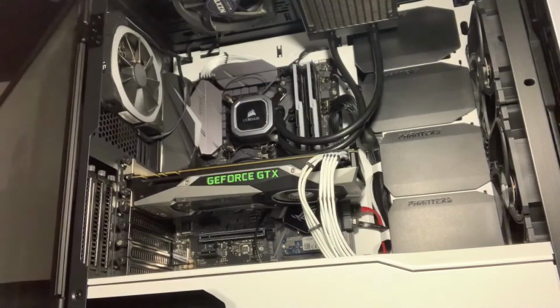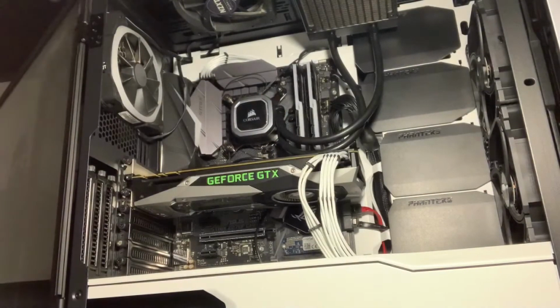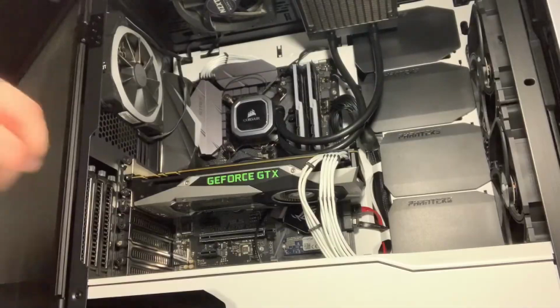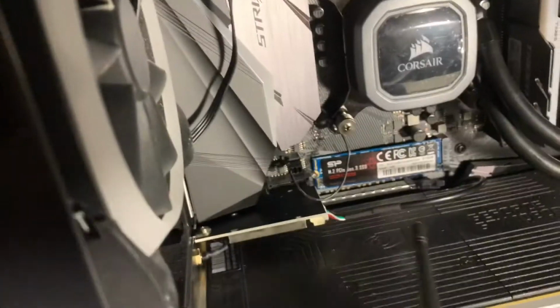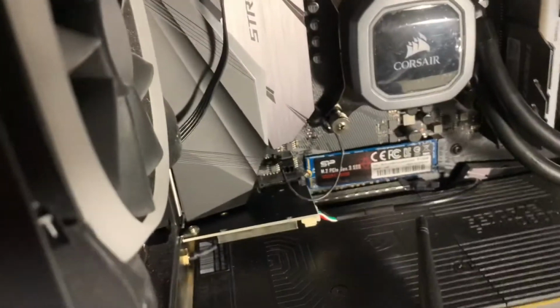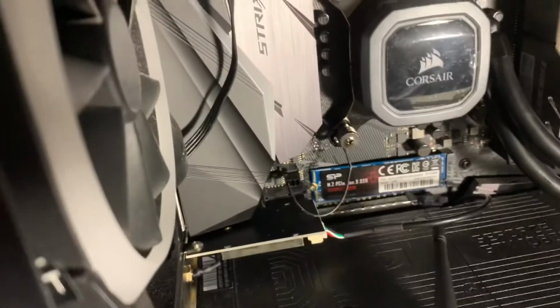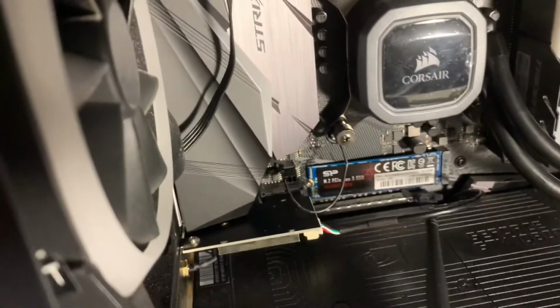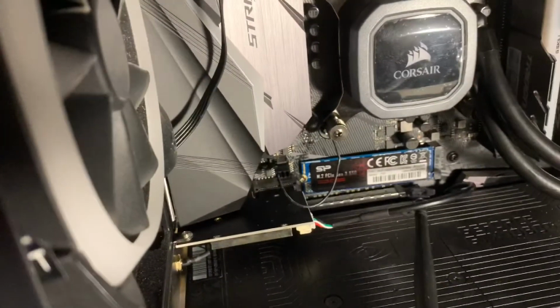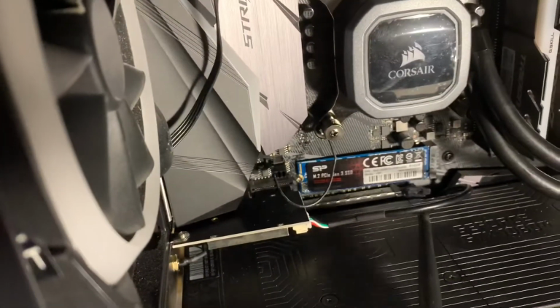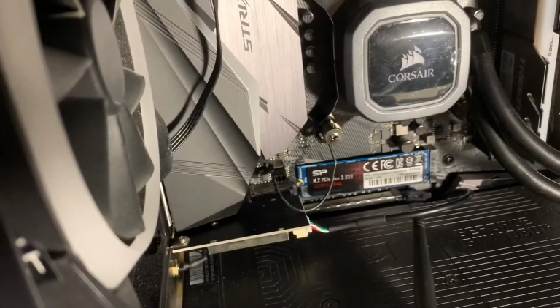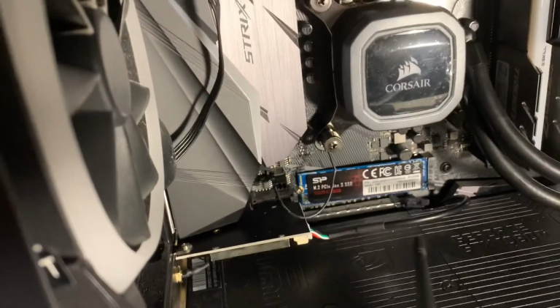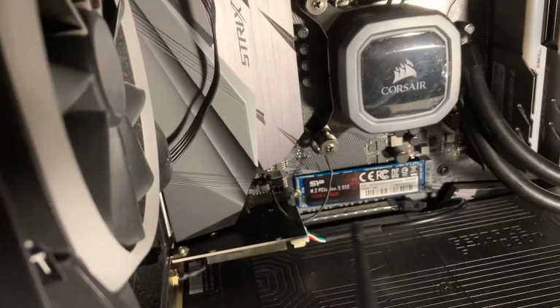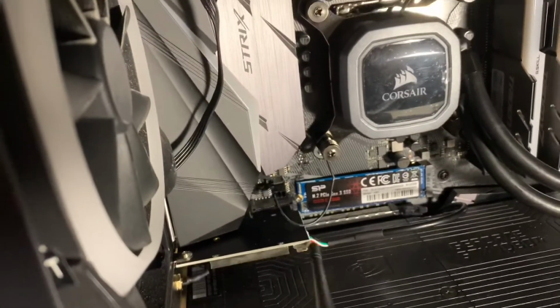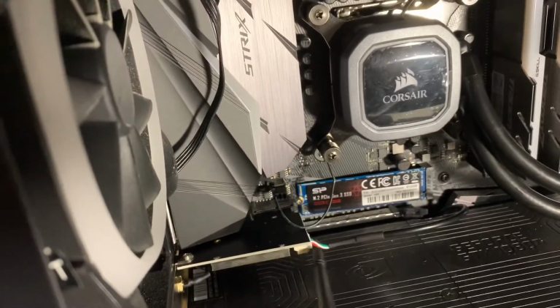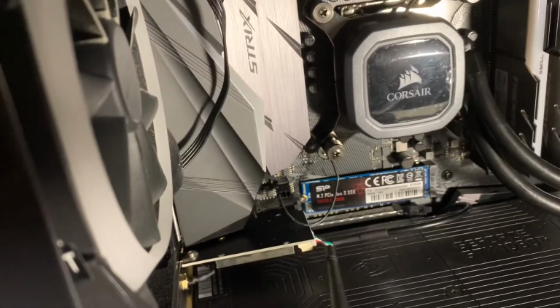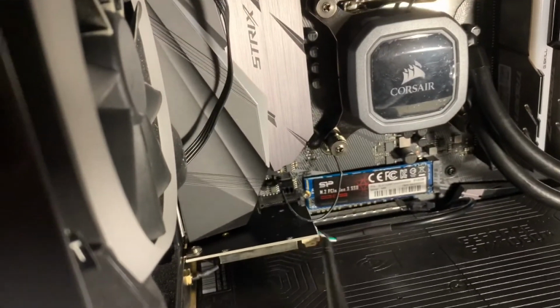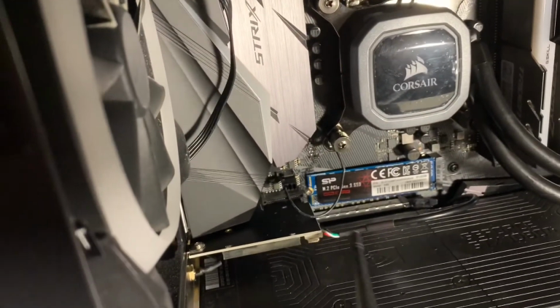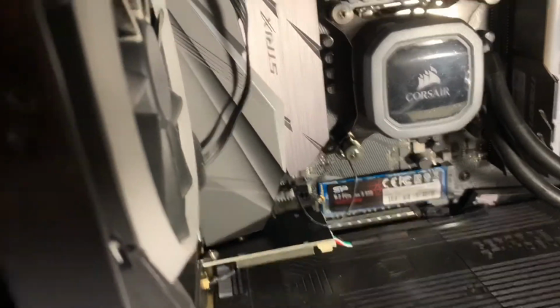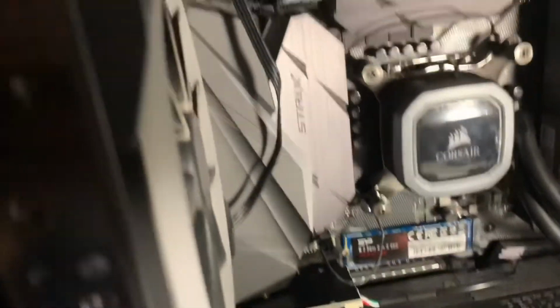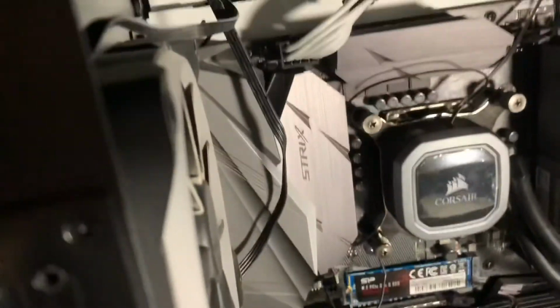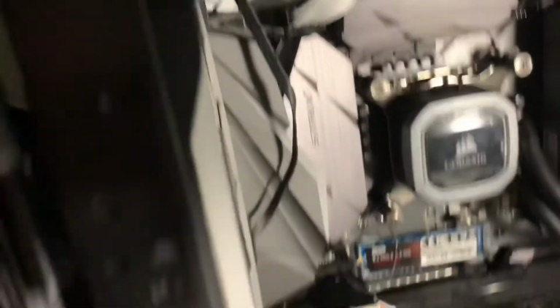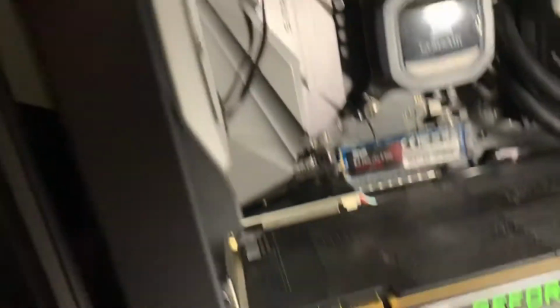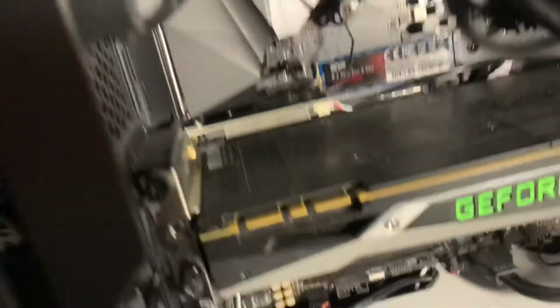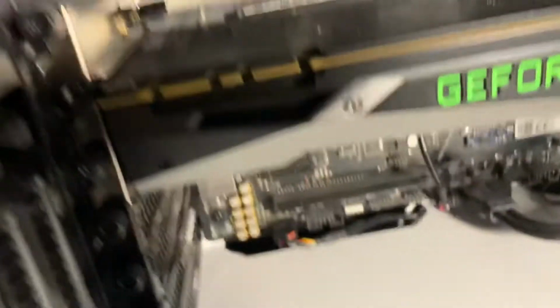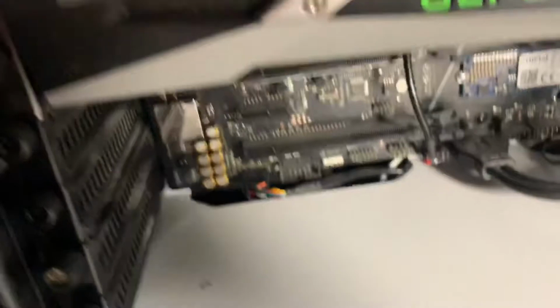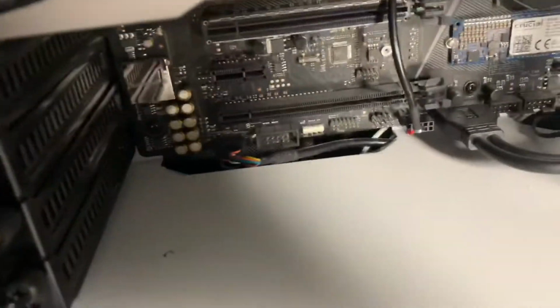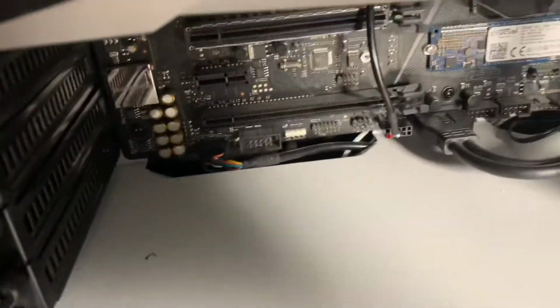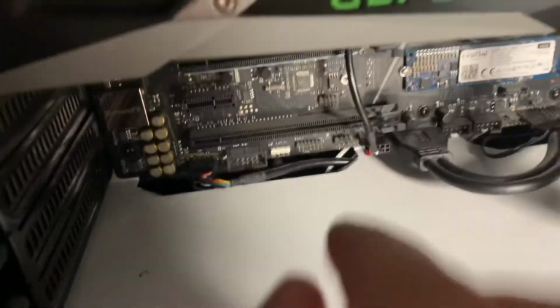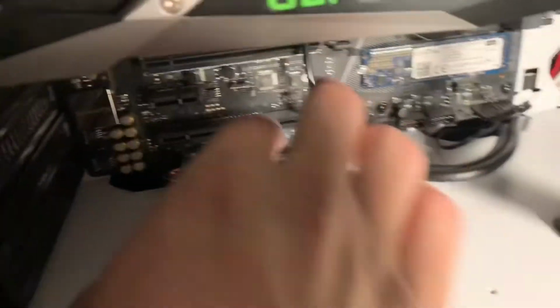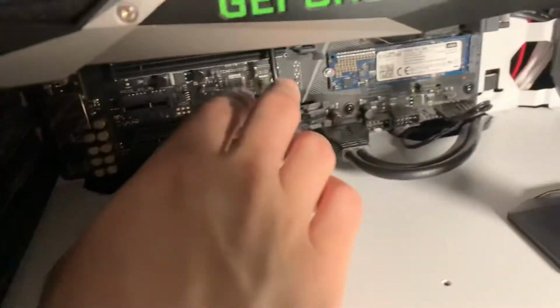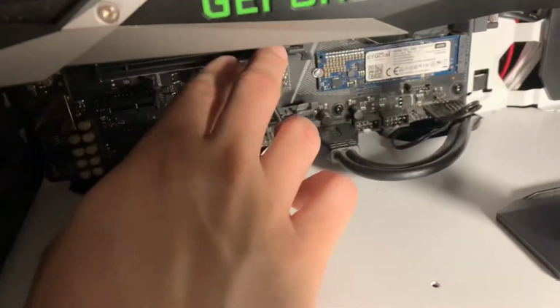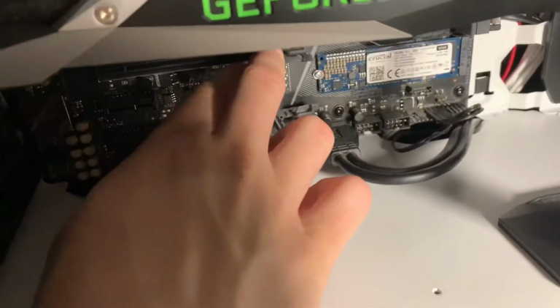You can see we have the little cable plugged in to the card and plugged in to USB.